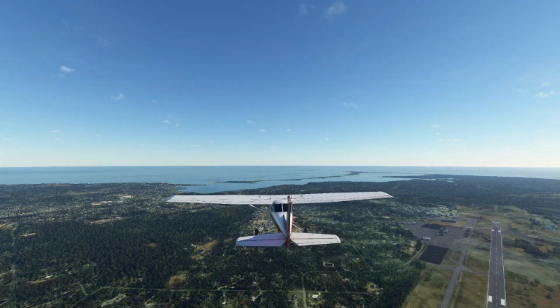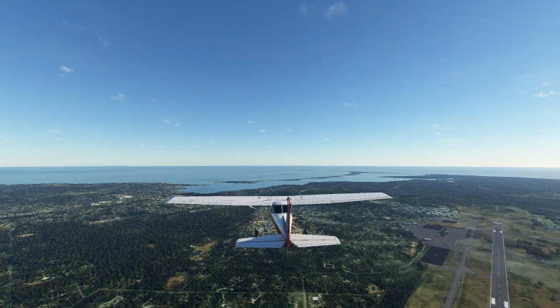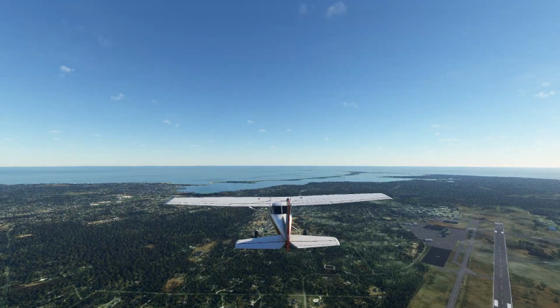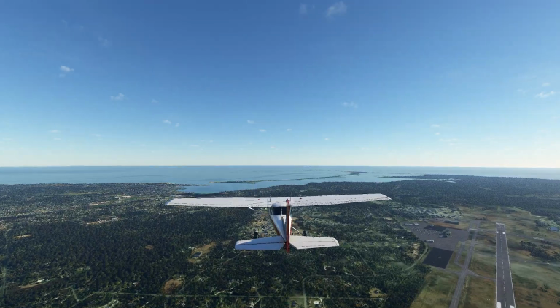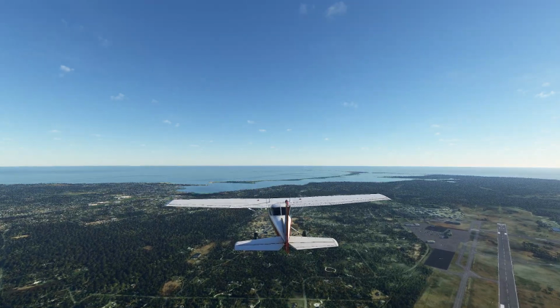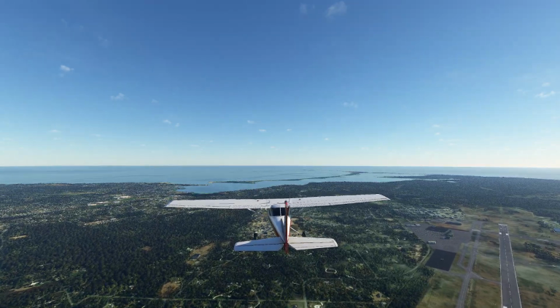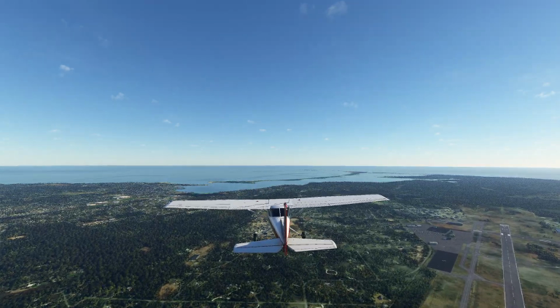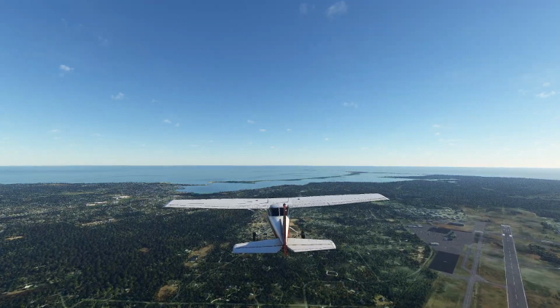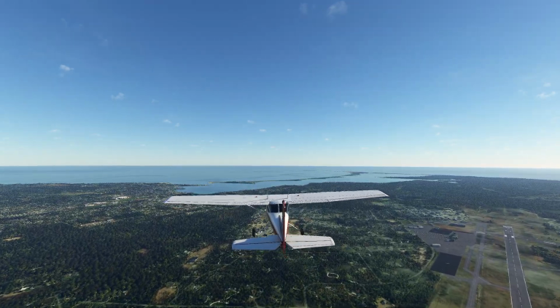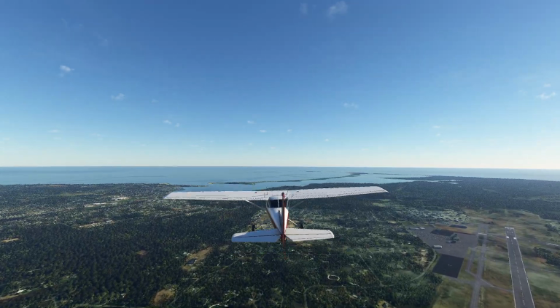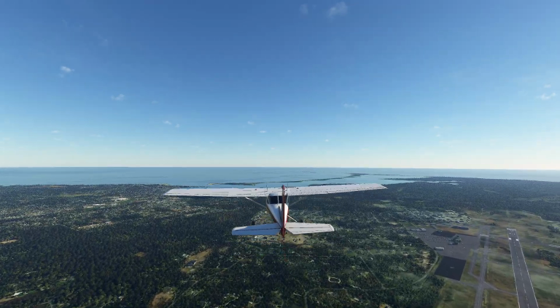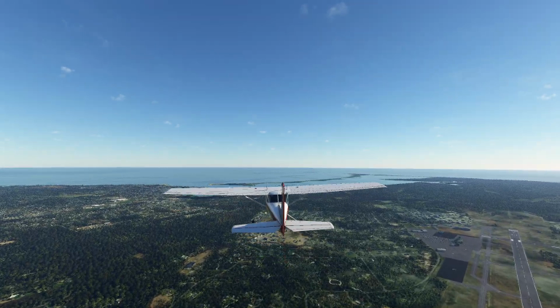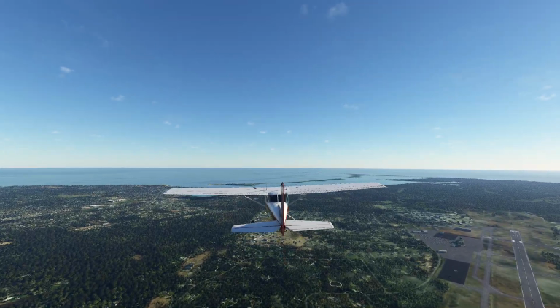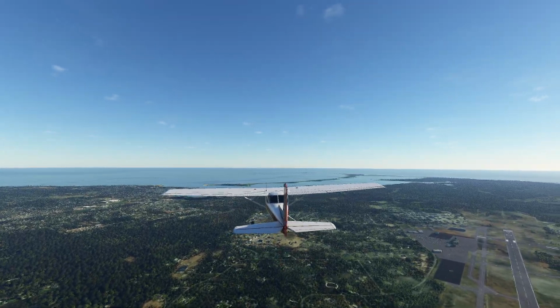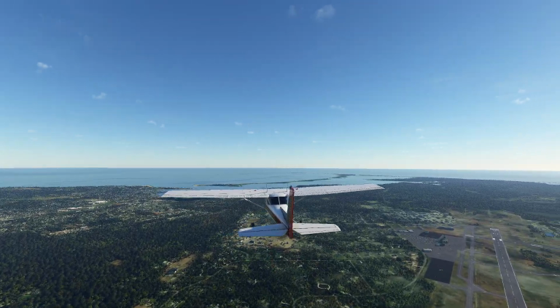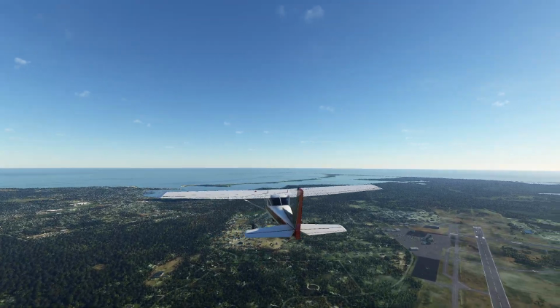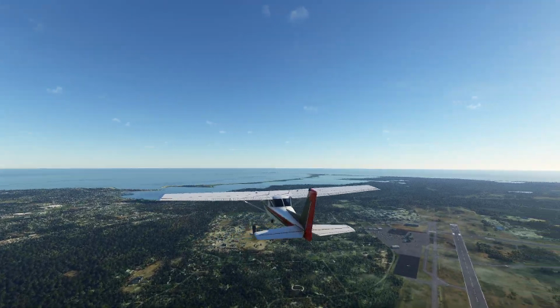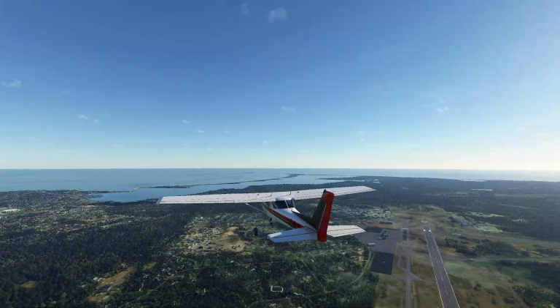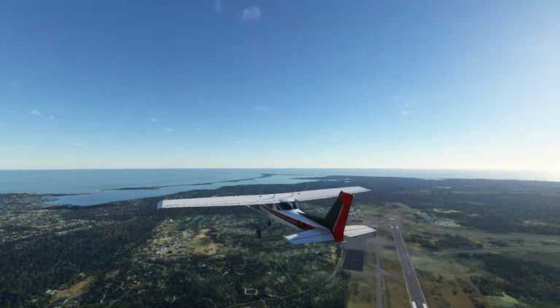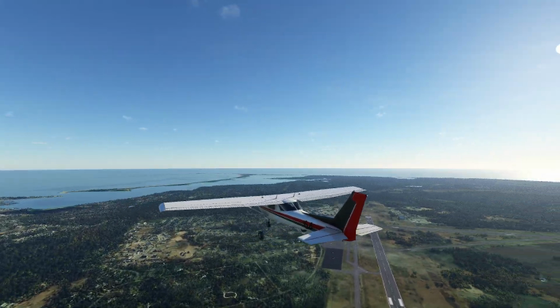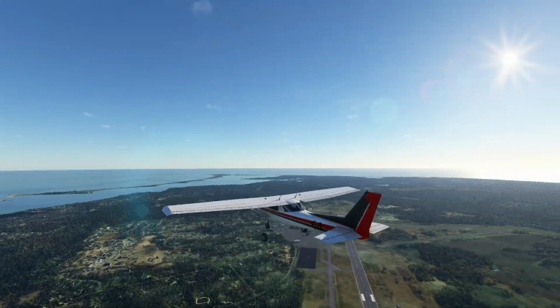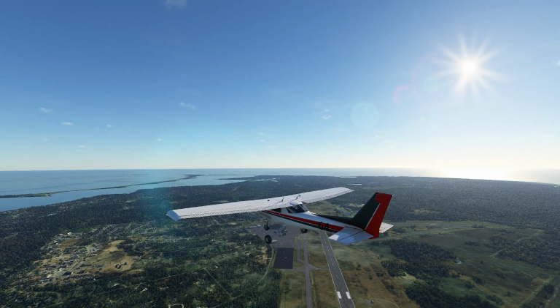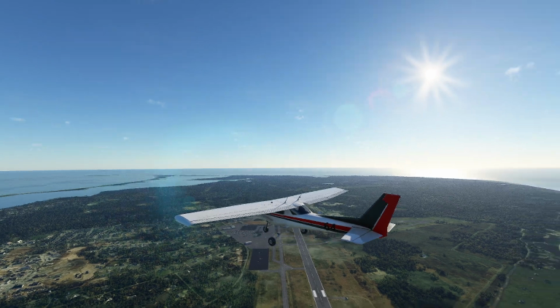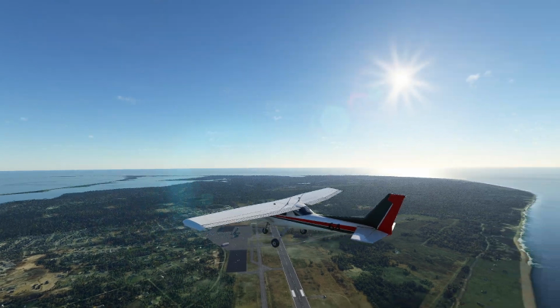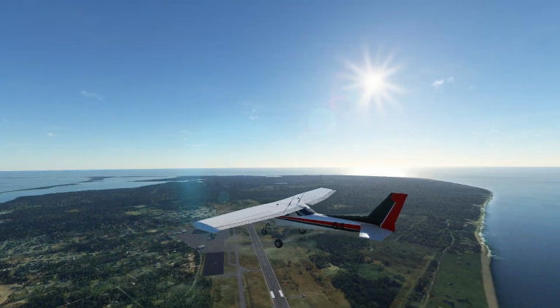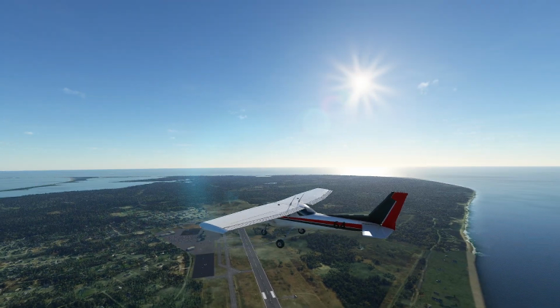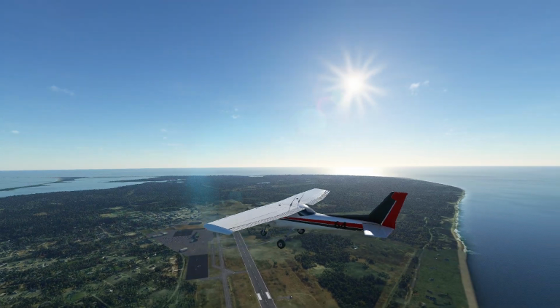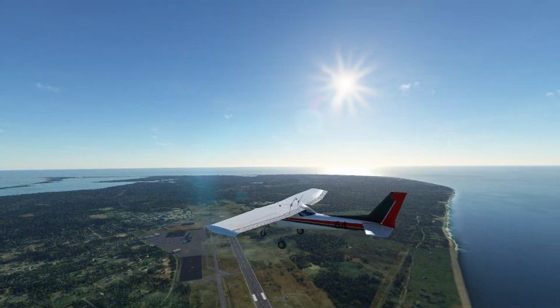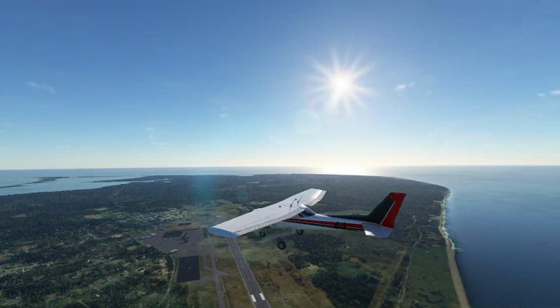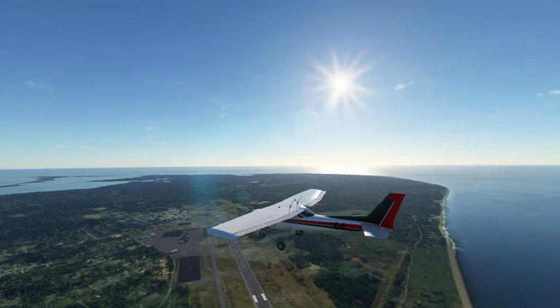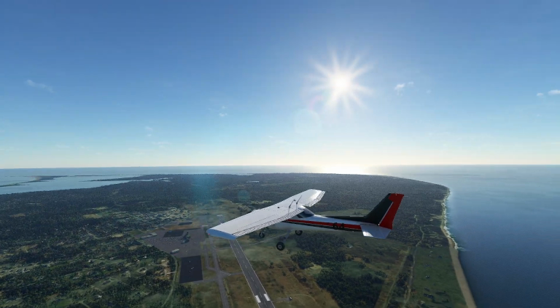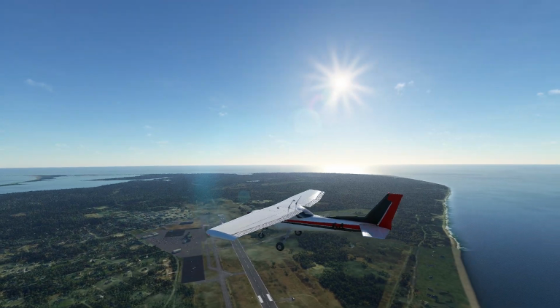Hello everyone. In today's video we're going to be looking at kind of an interesting little thing. It's going up to go down. What do I mean by that?